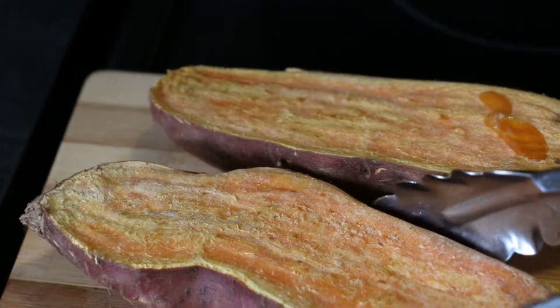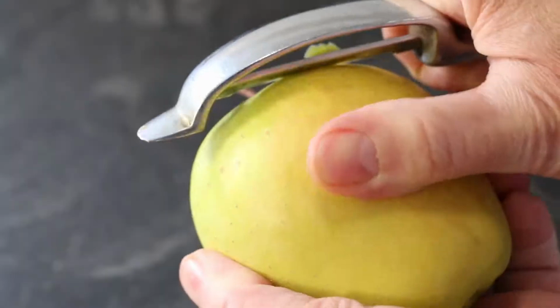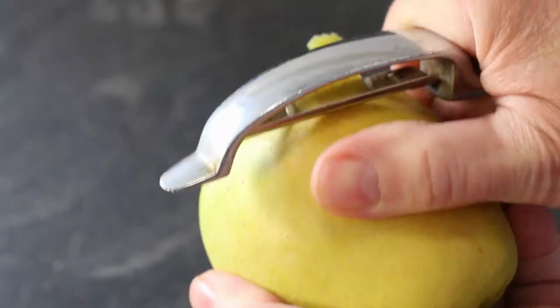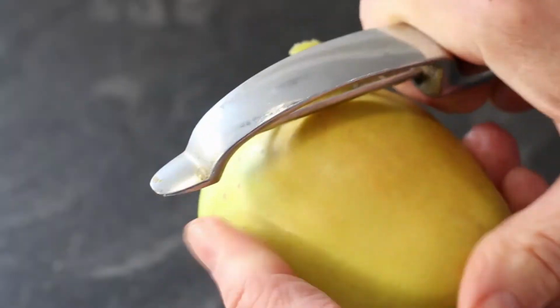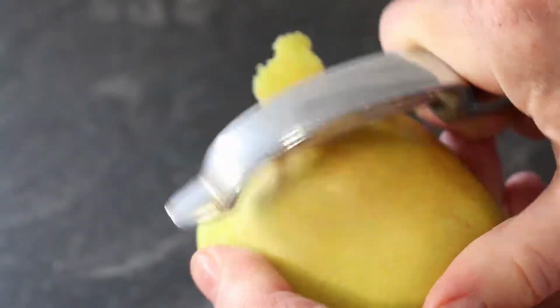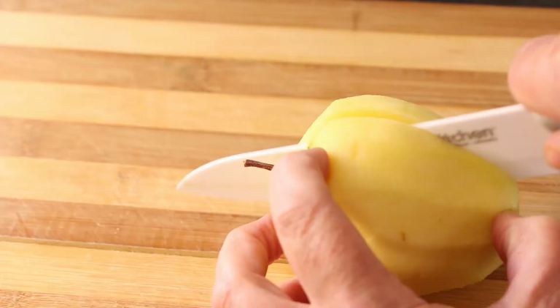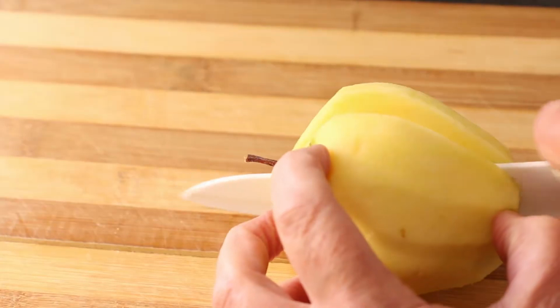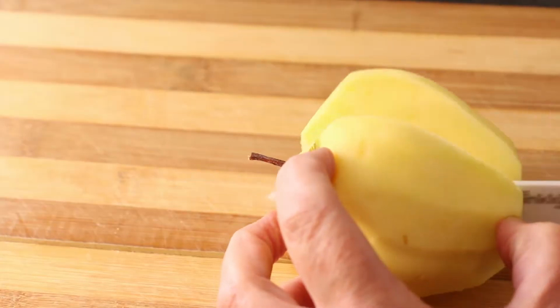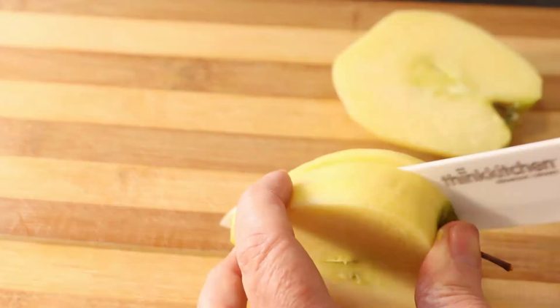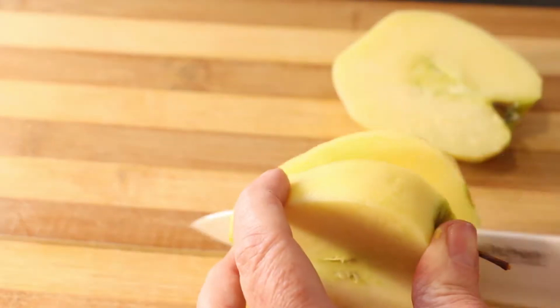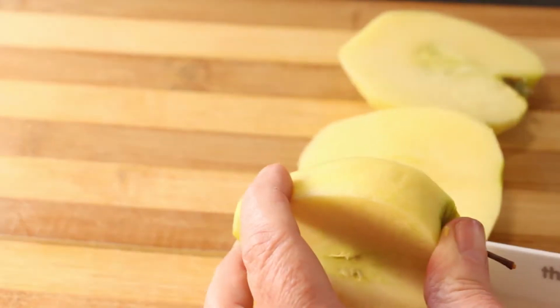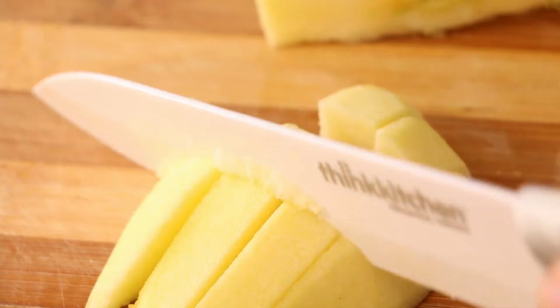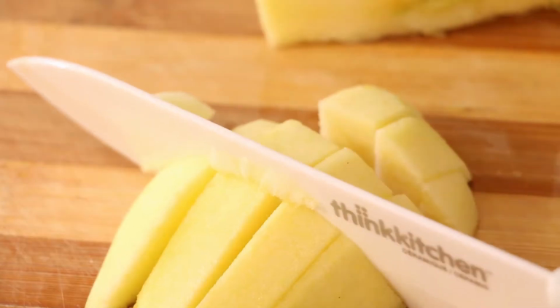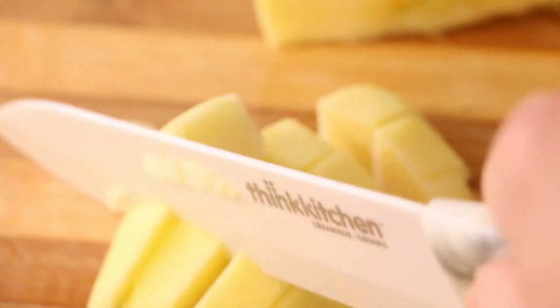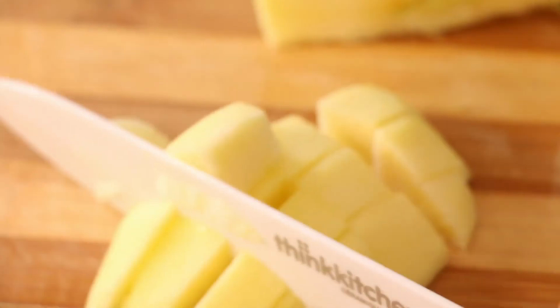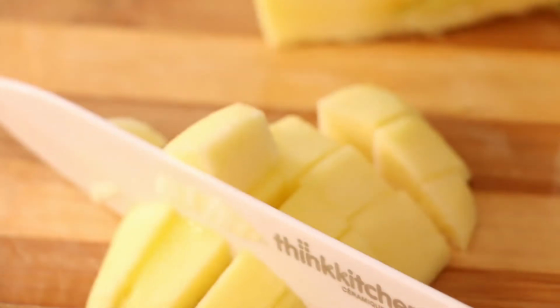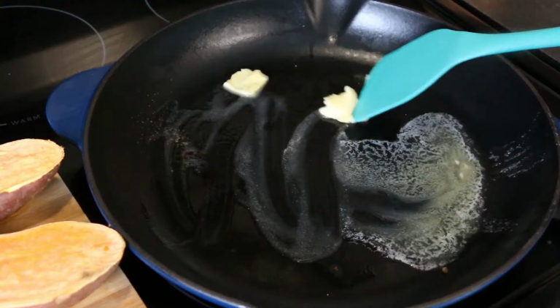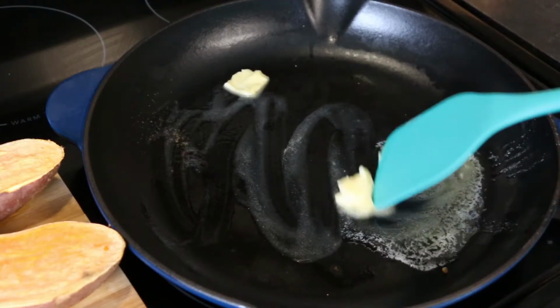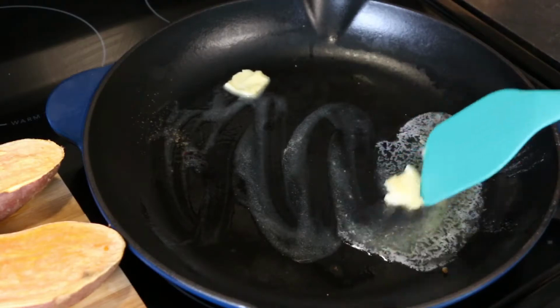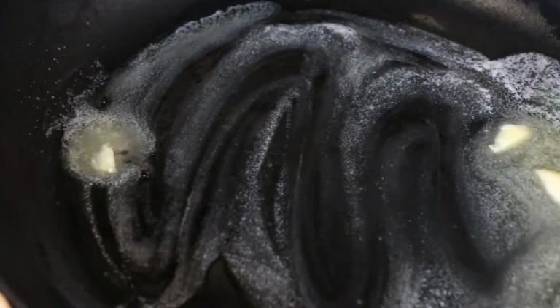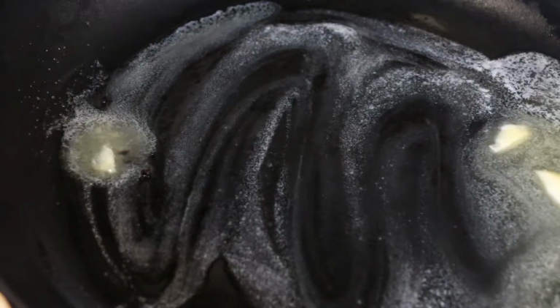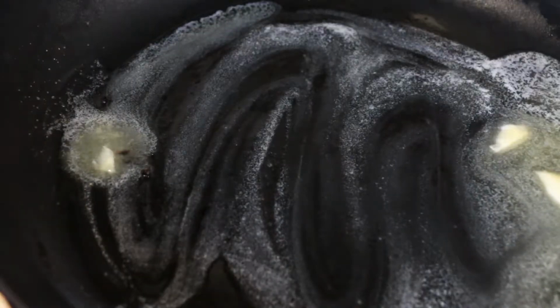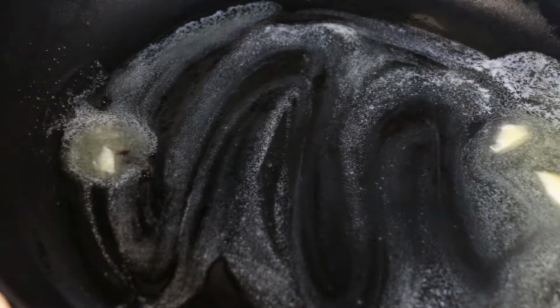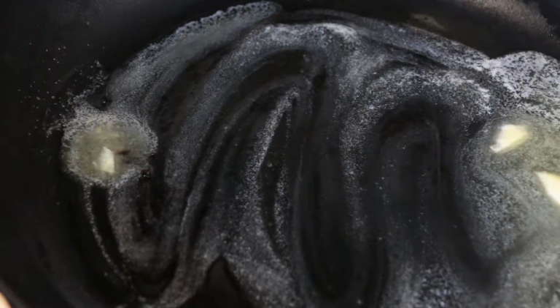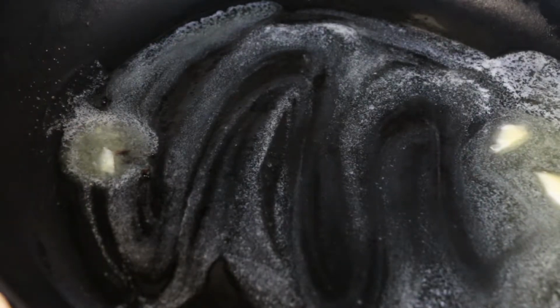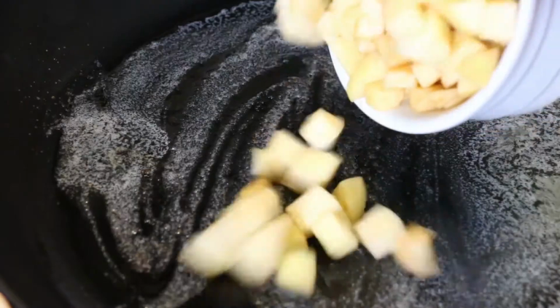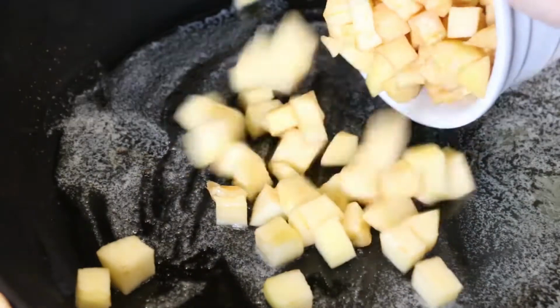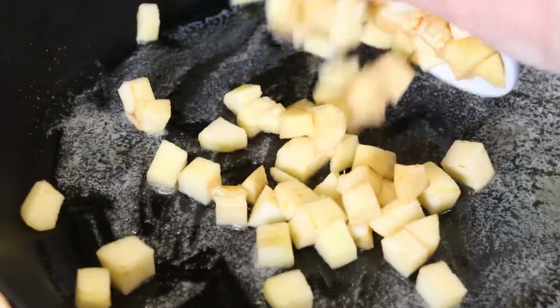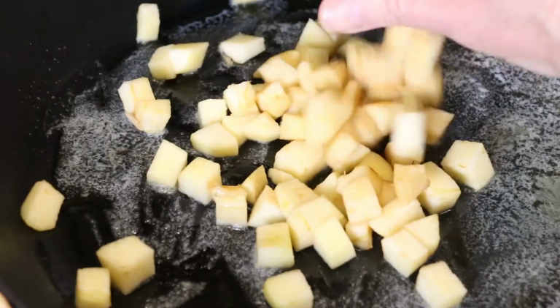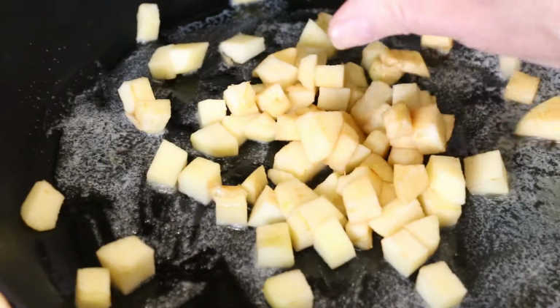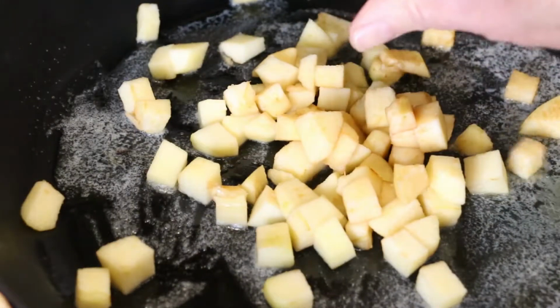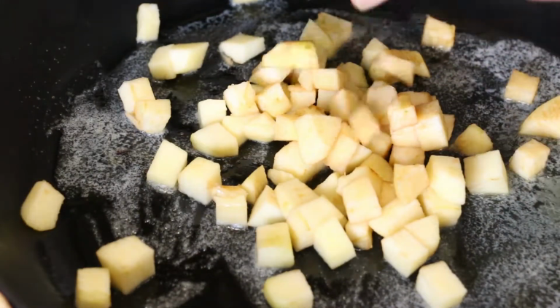Peel your apples, slice, and dice. Melt your butter over medium heat and sauté your diced apple.